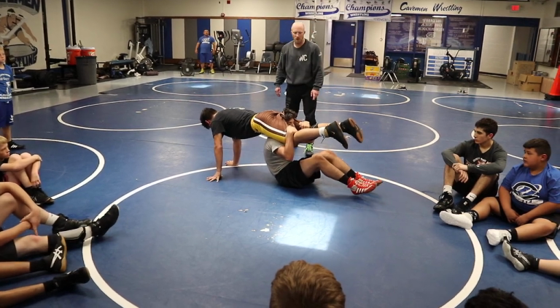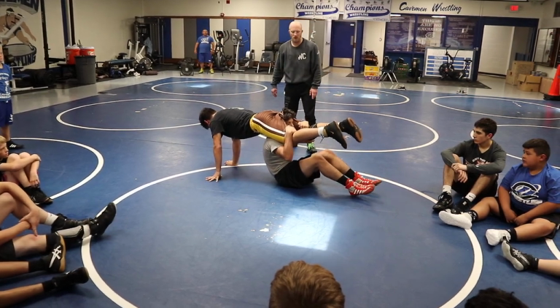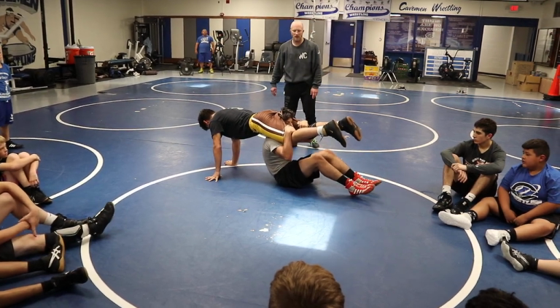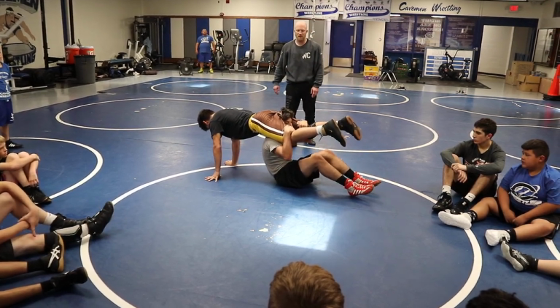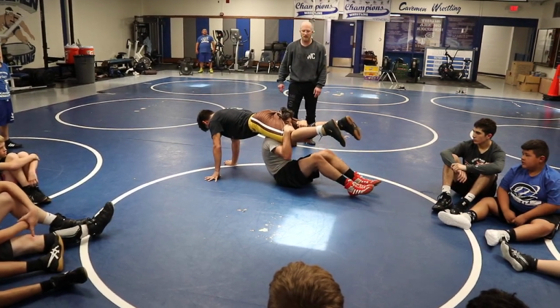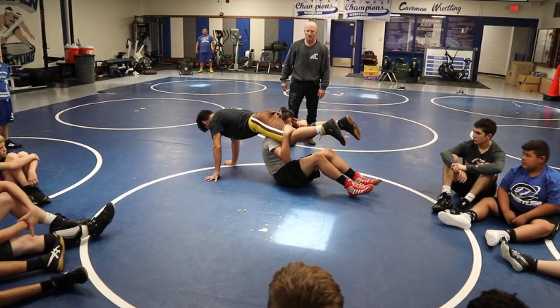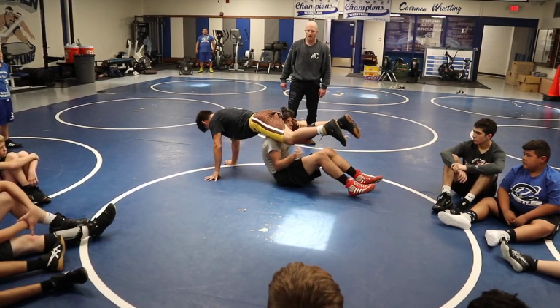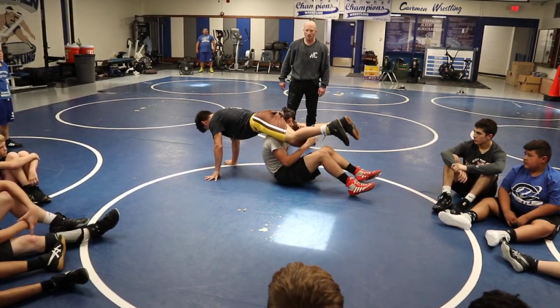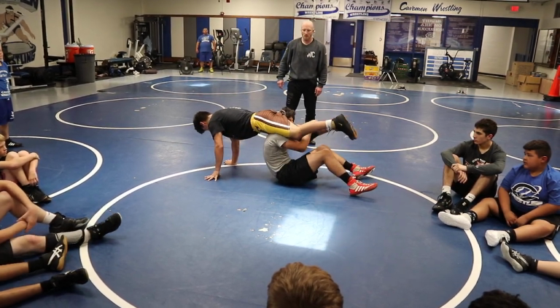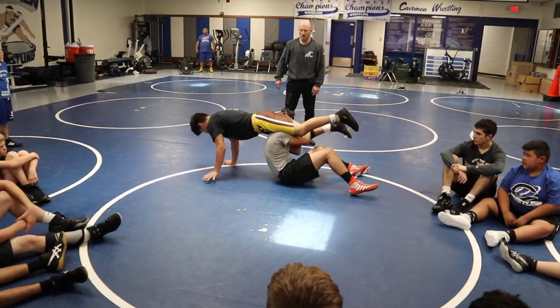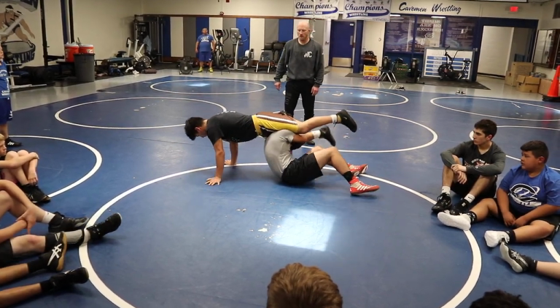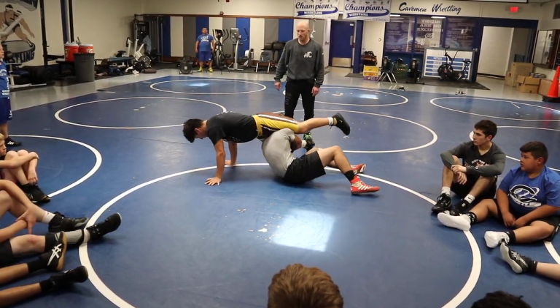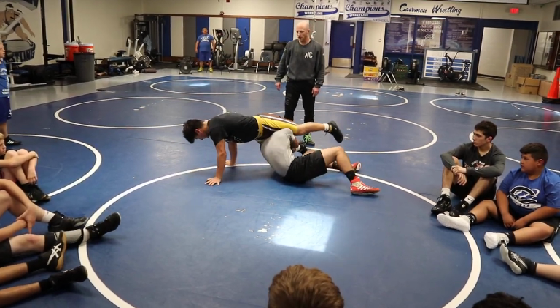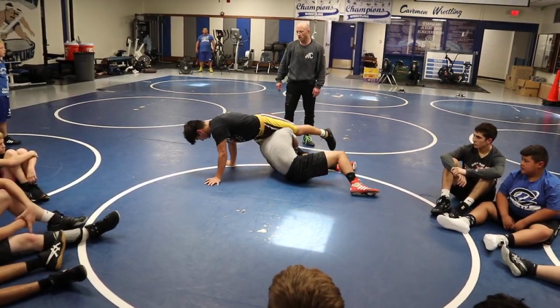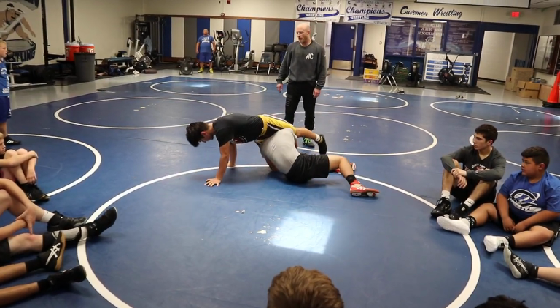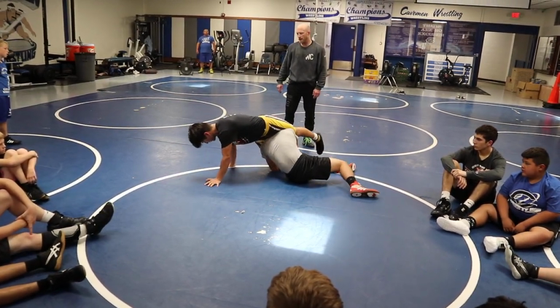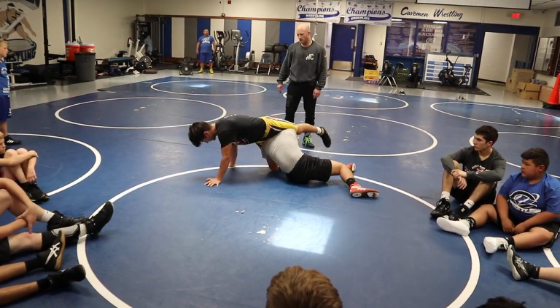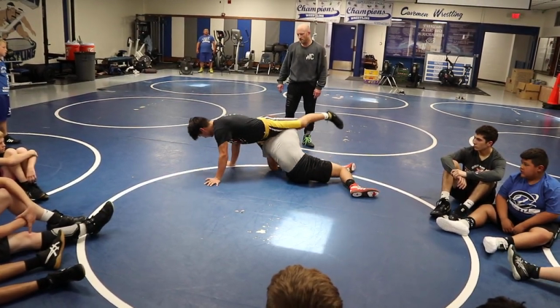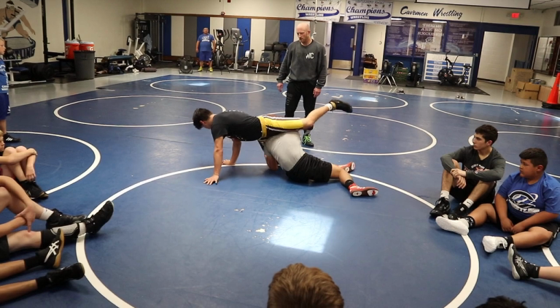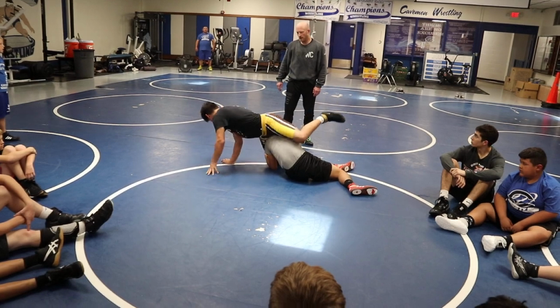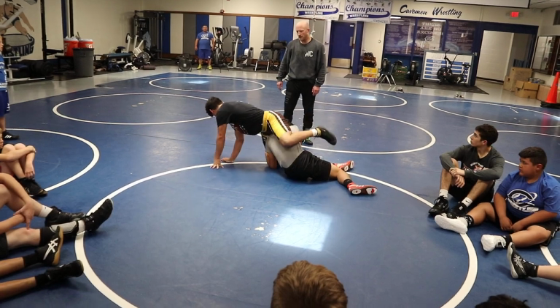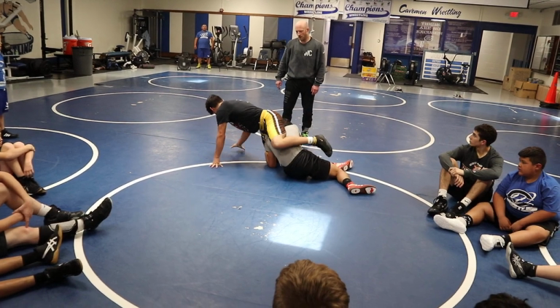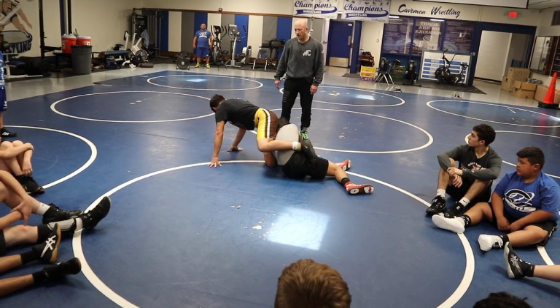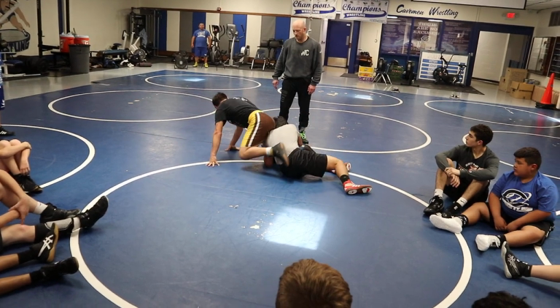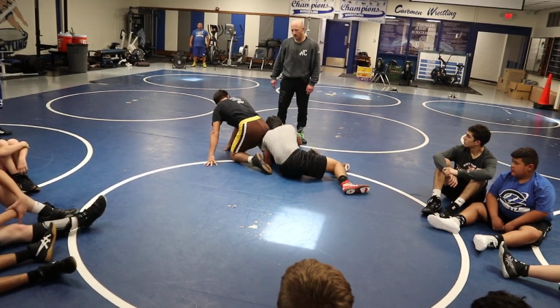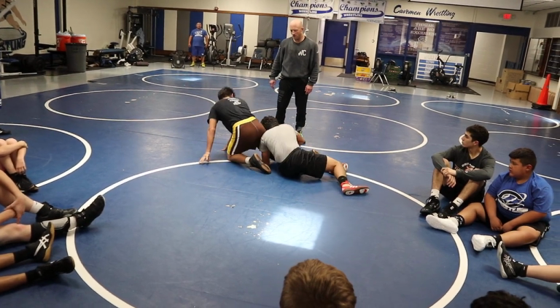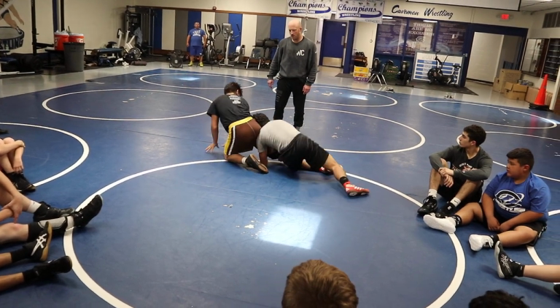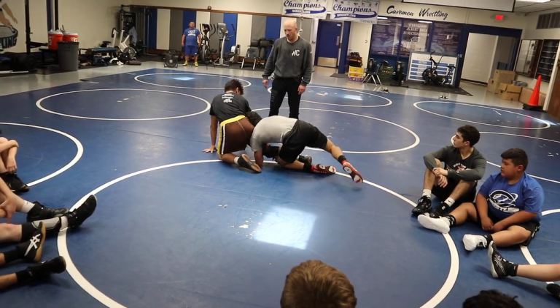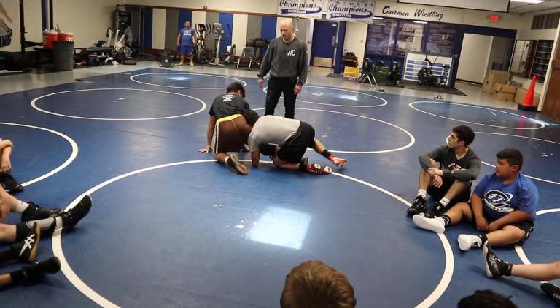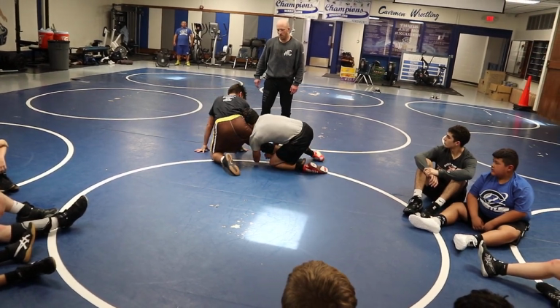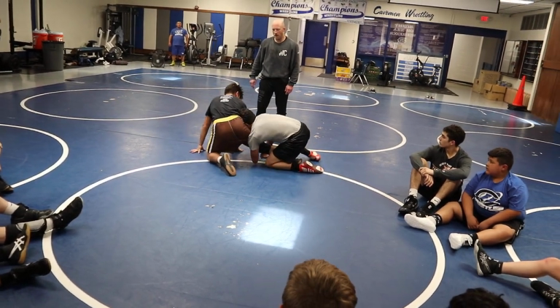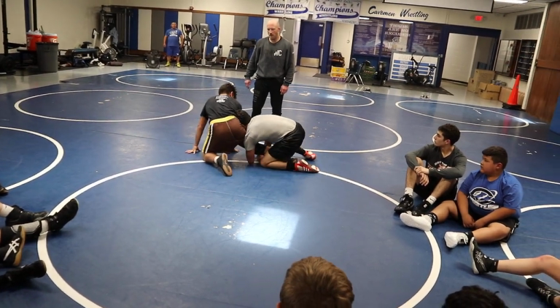So turn to your left, Aiden. Now turn to your right. I think you've got to turn to your right. Keep going, keep going. Boom, right here.